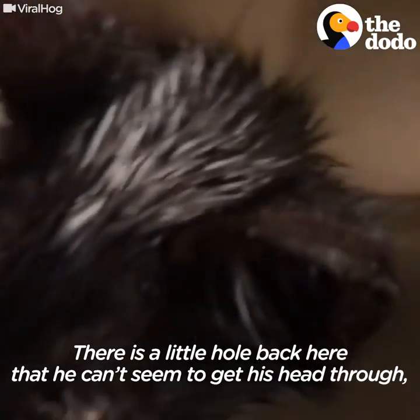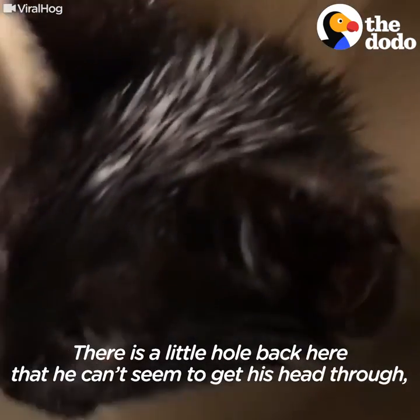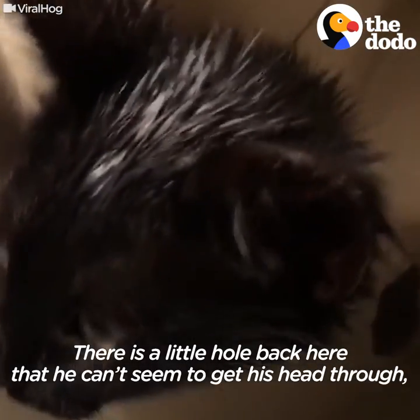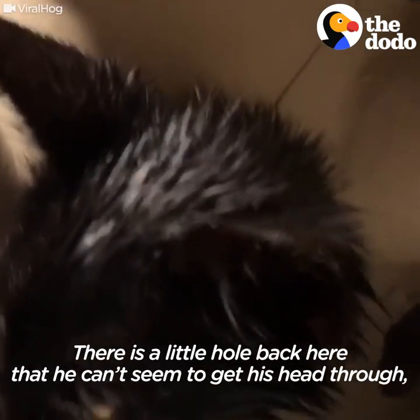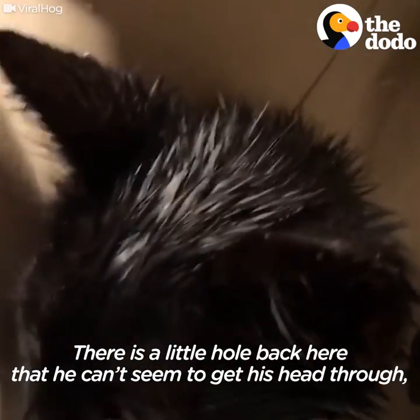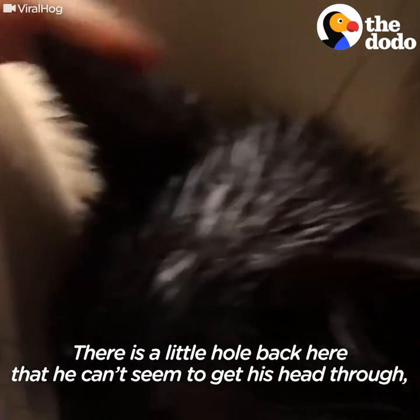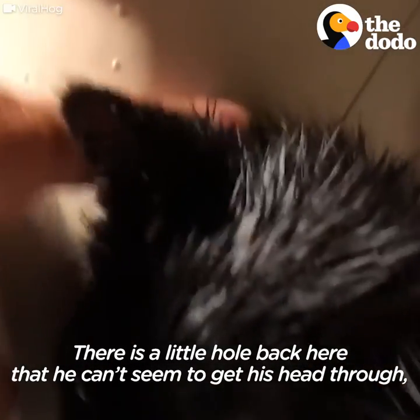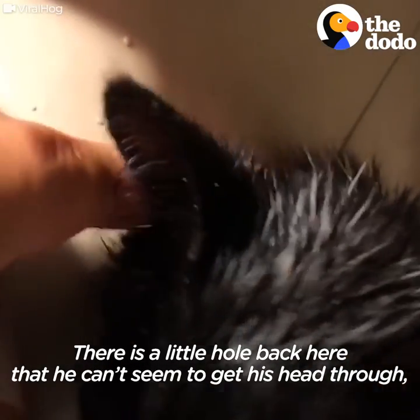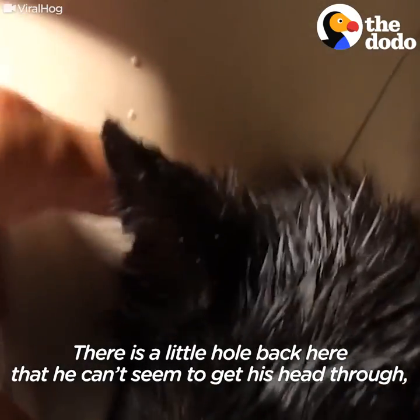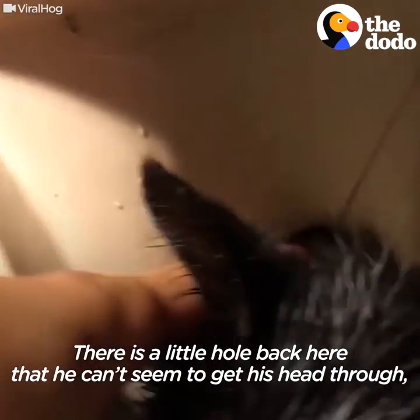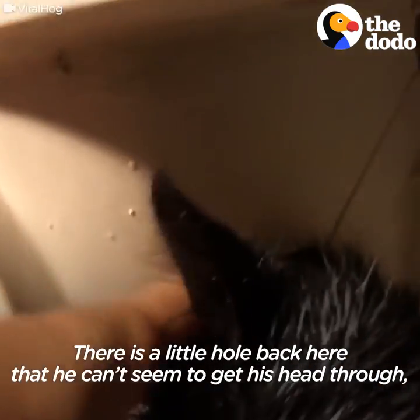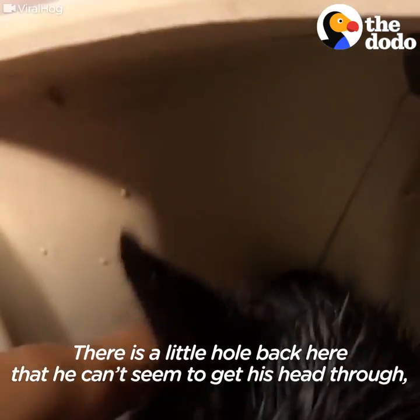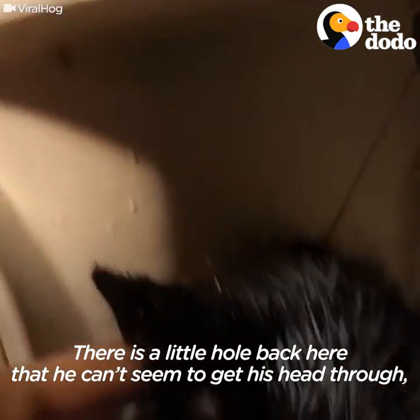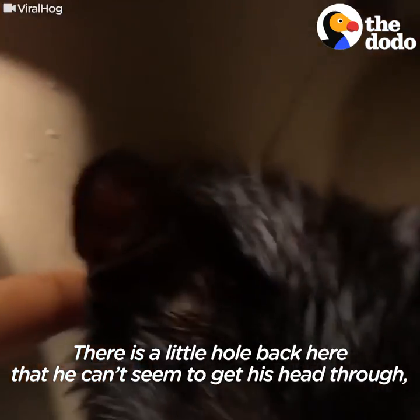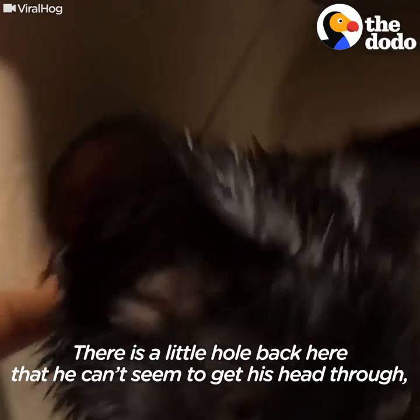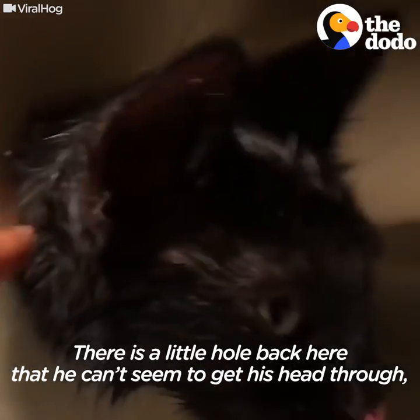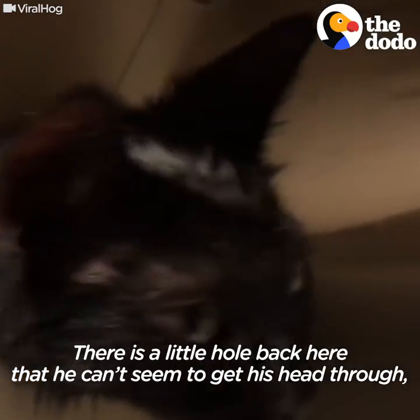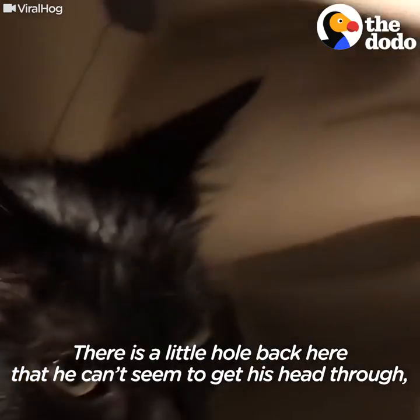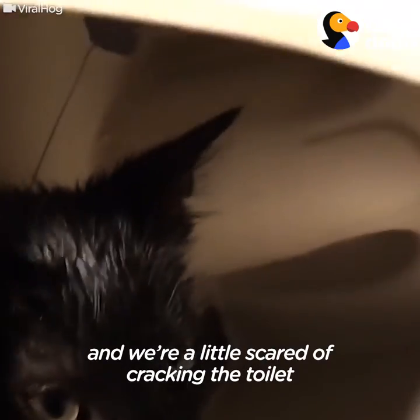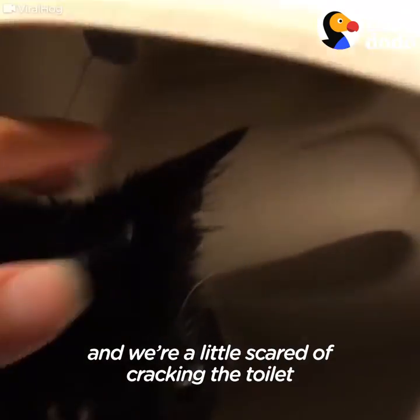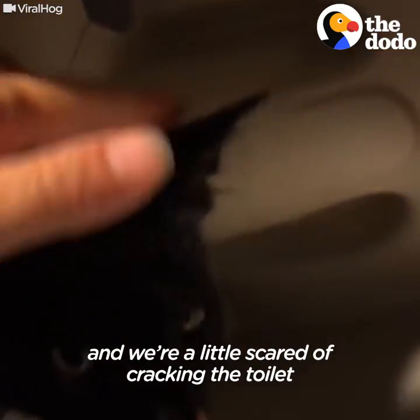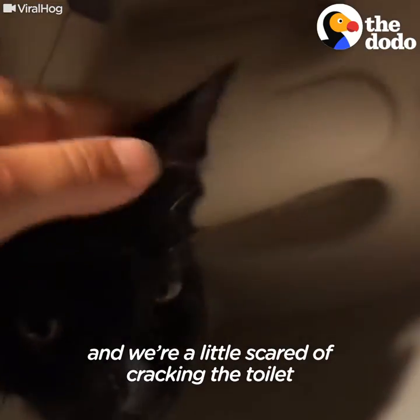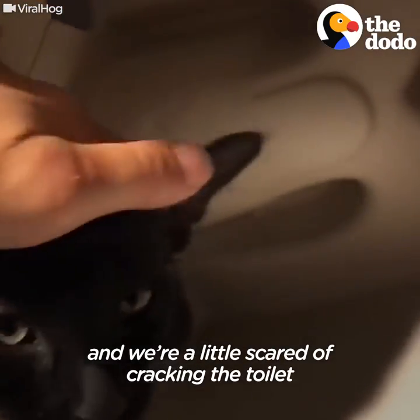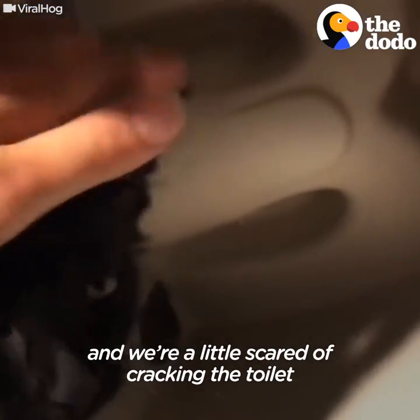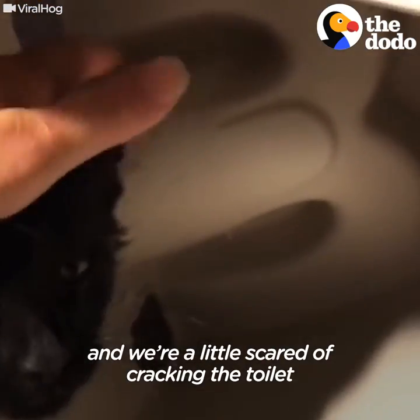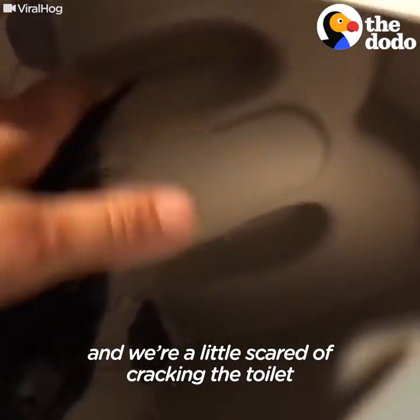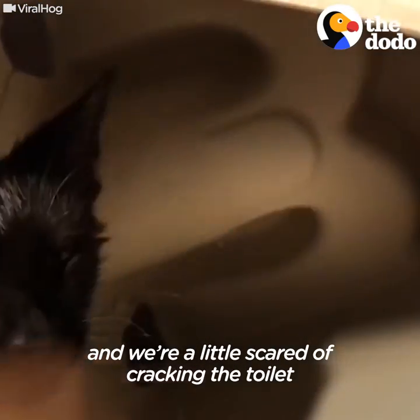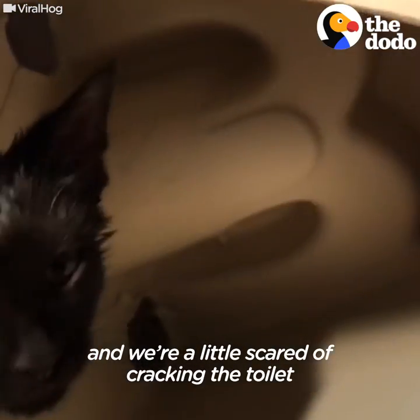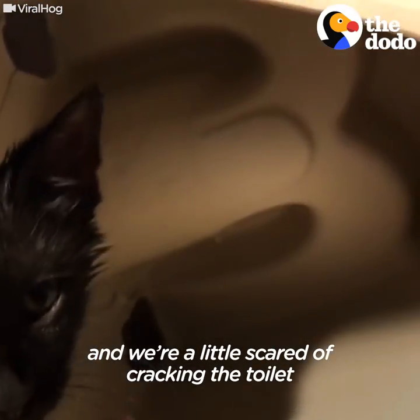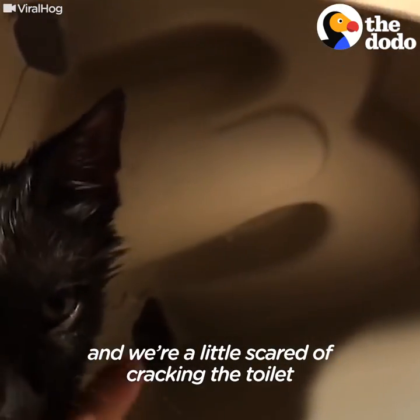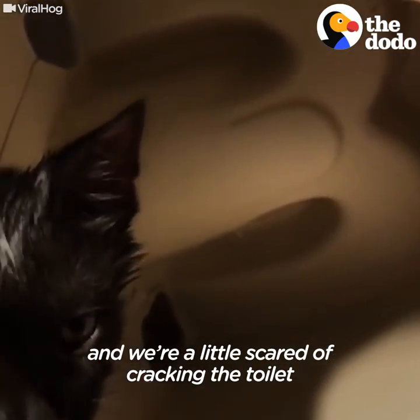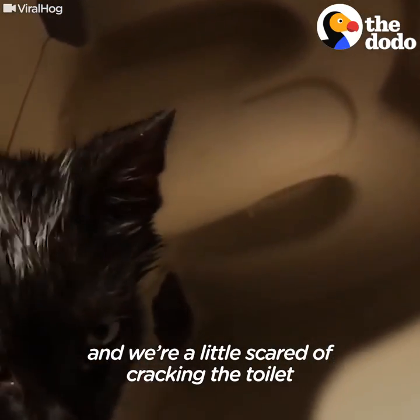There's a little hole back here that he can't seem to get his head through, and we're a little bit scared of cracking the toilet.